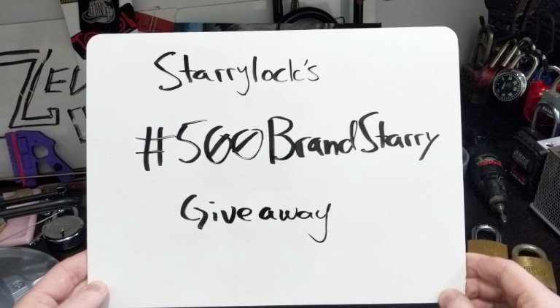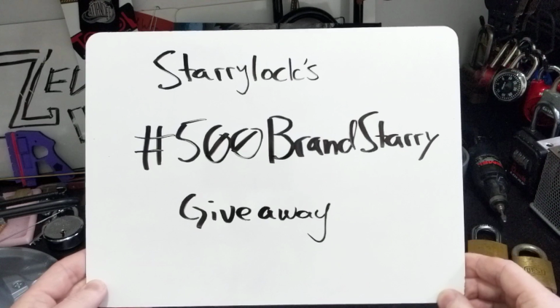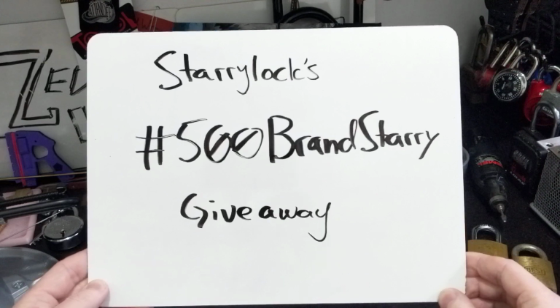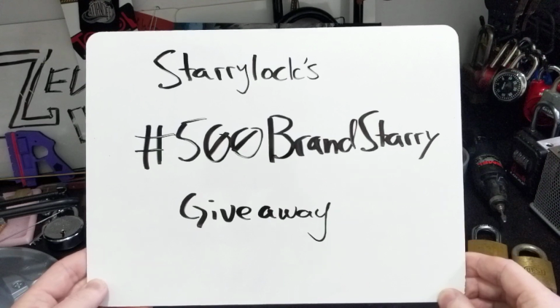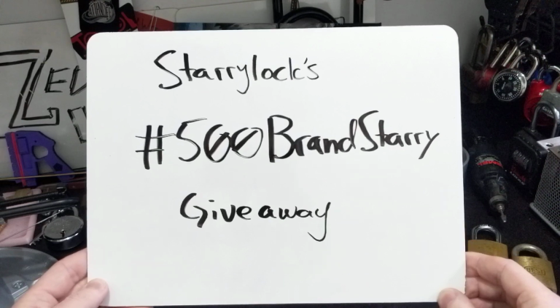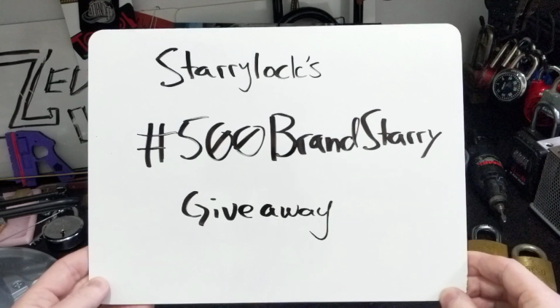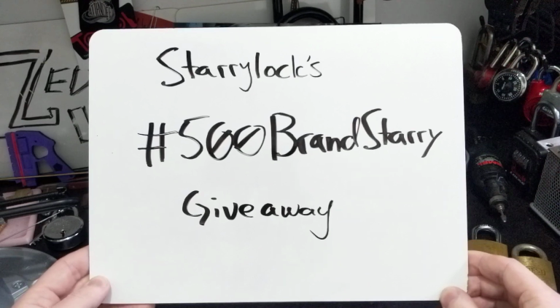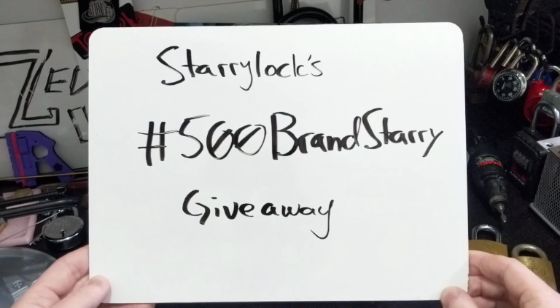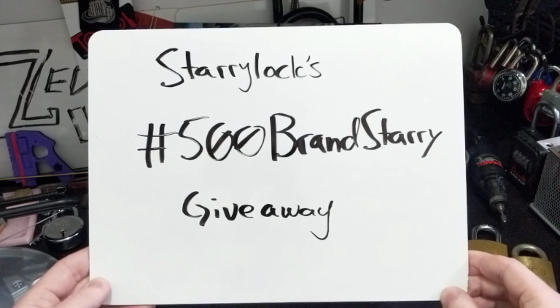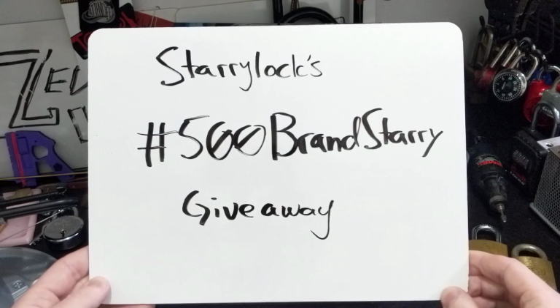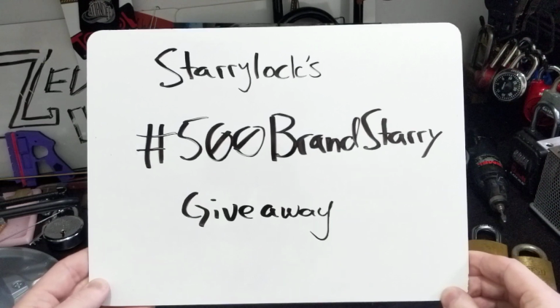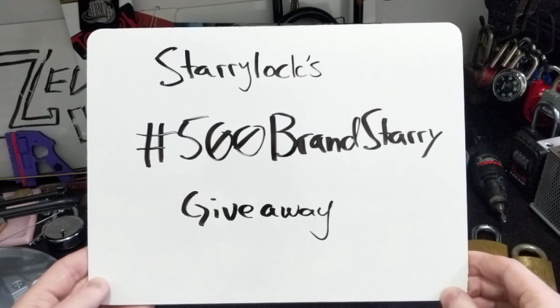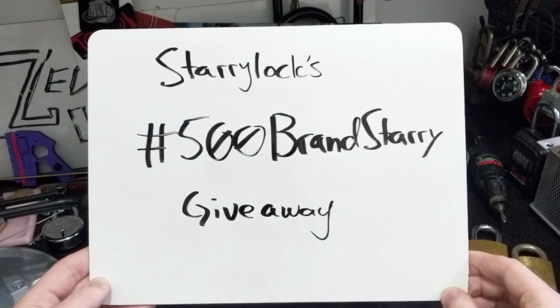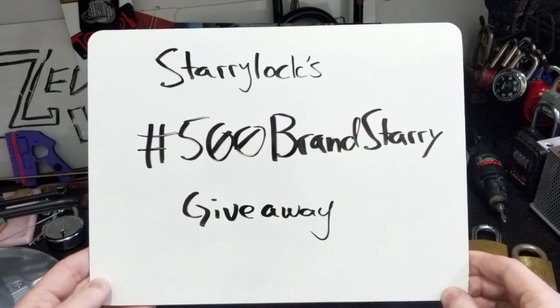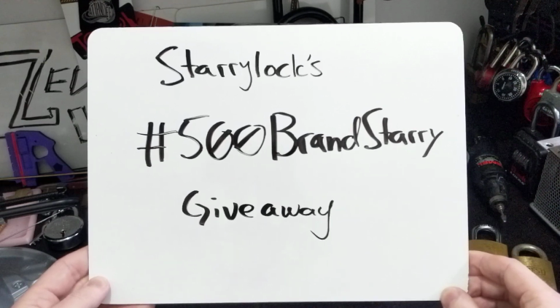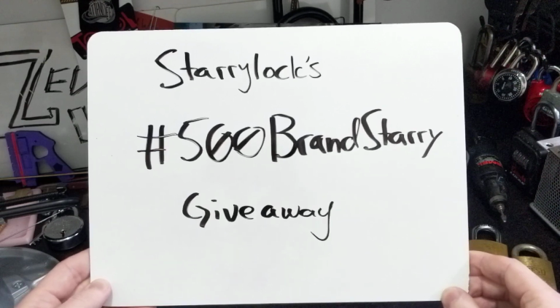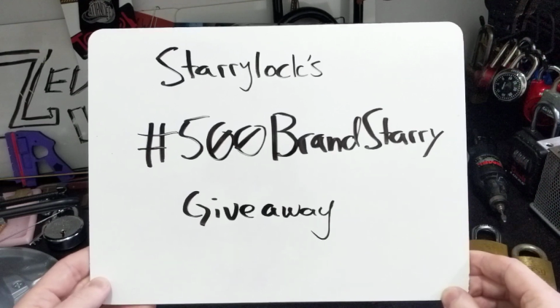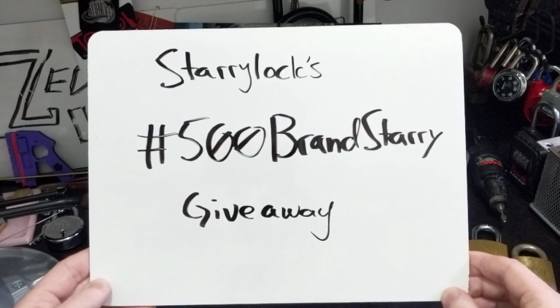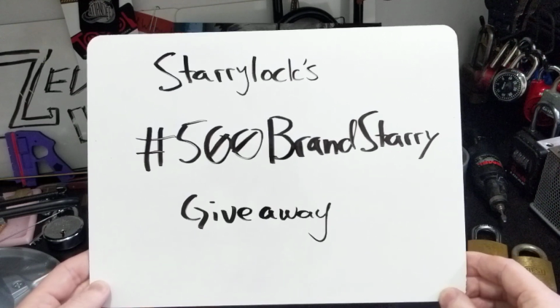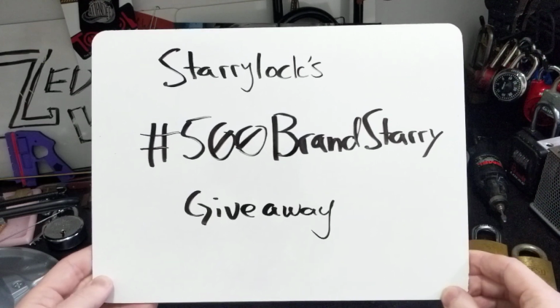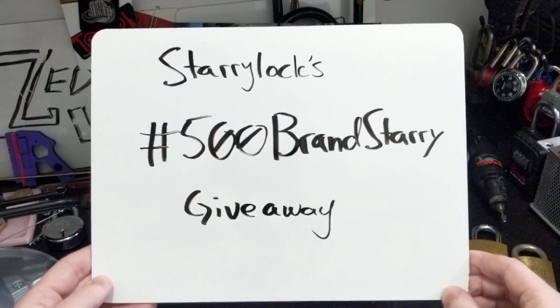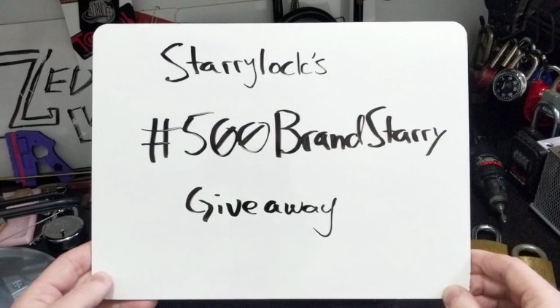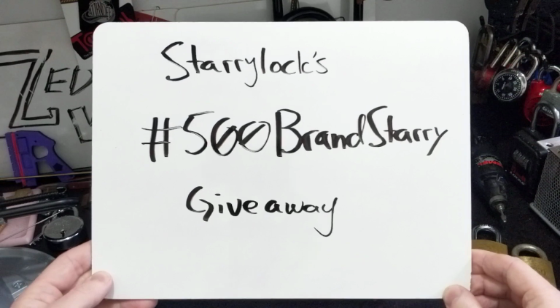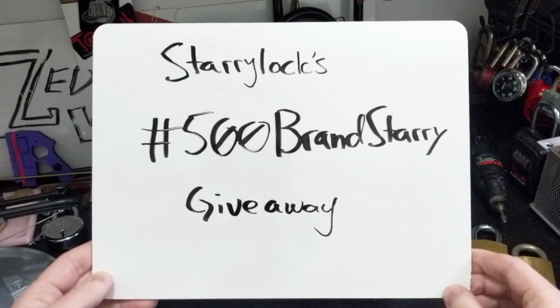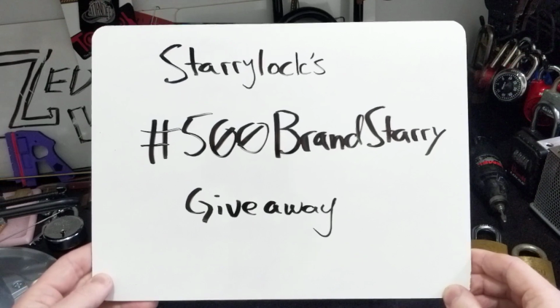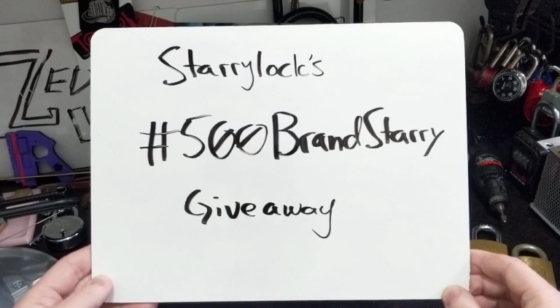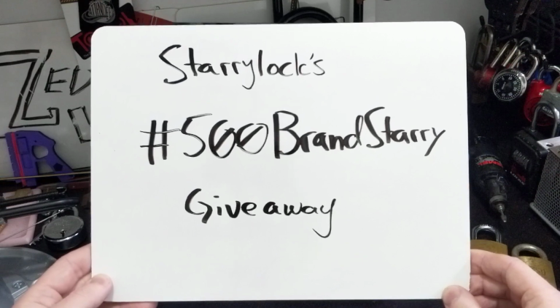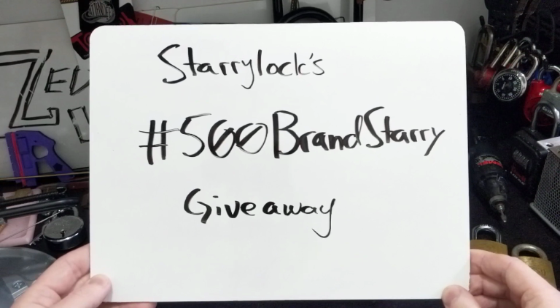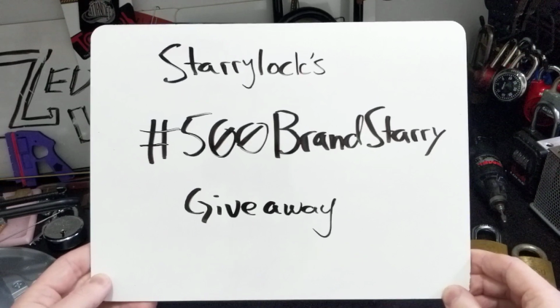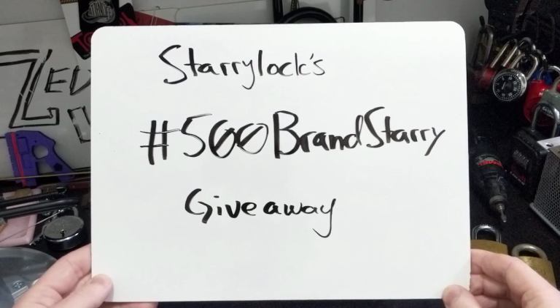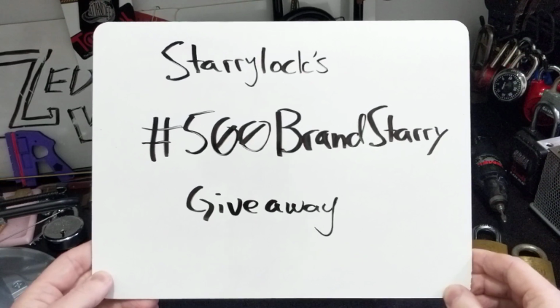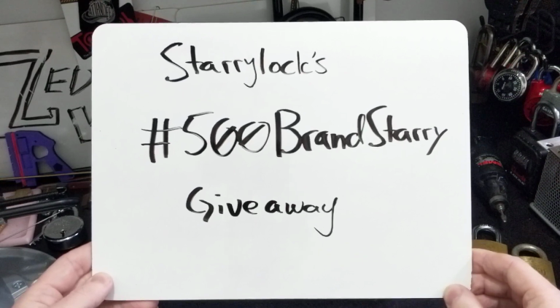This channel has quite a few videos, and as of the time of me filming this, has 69 subscribers.